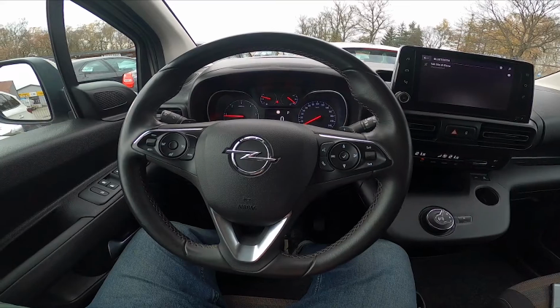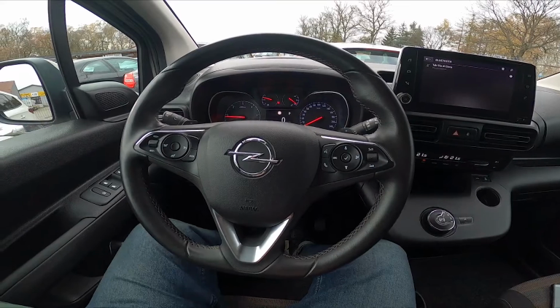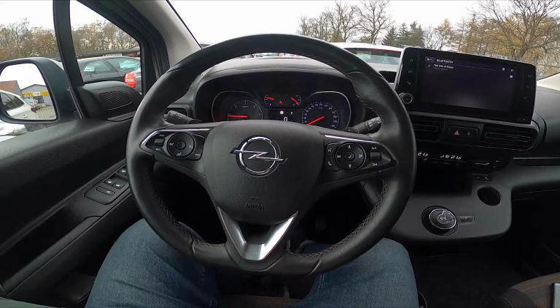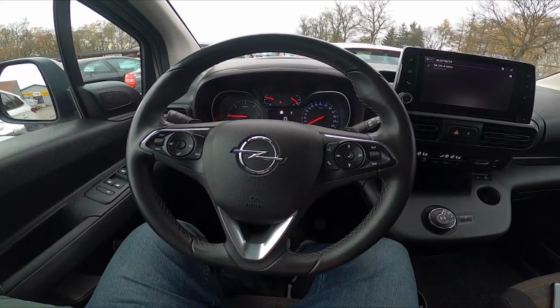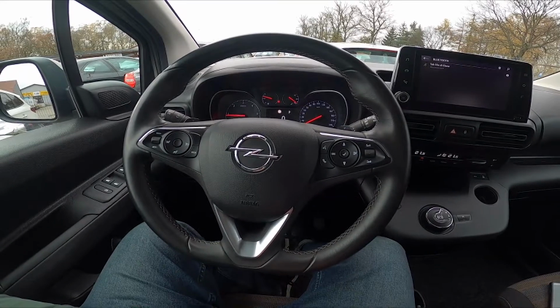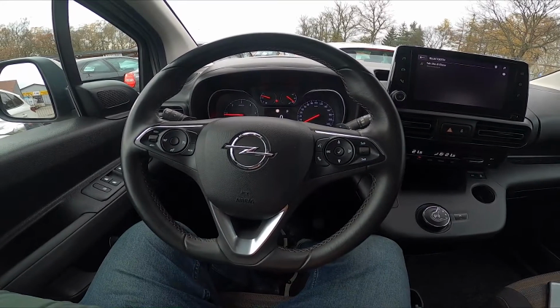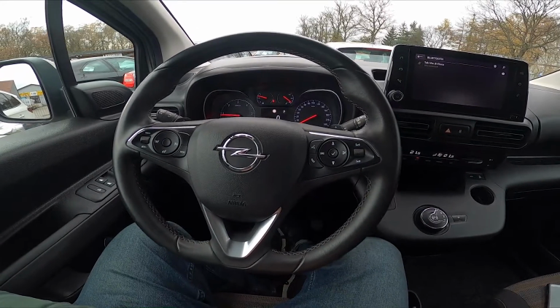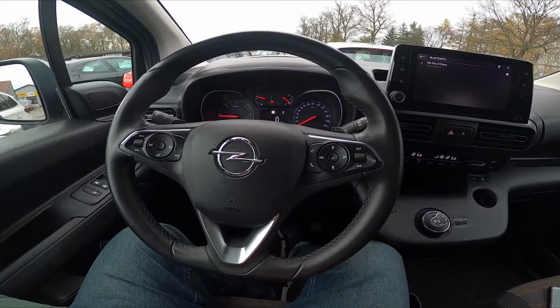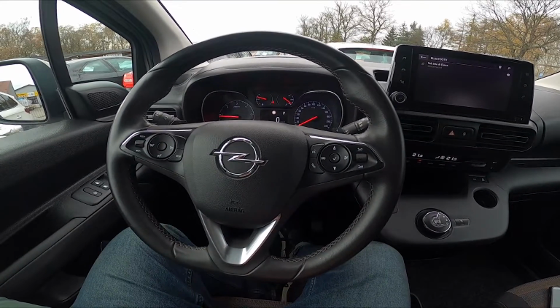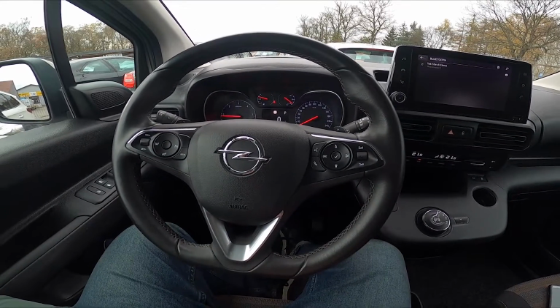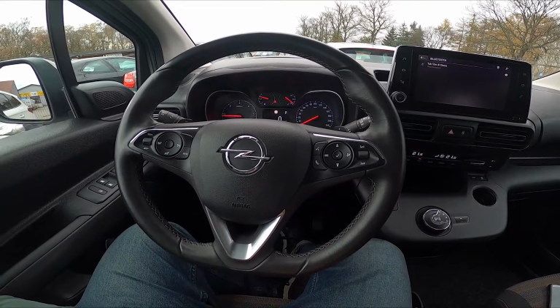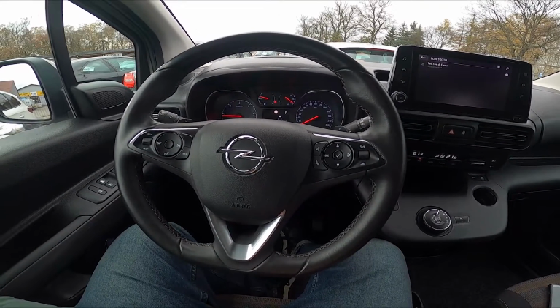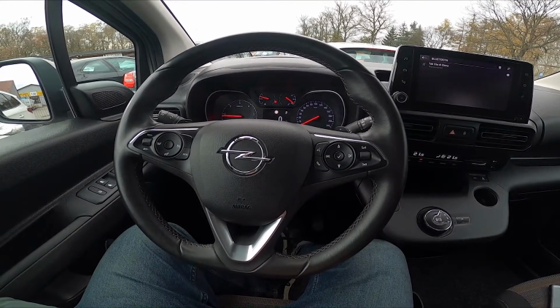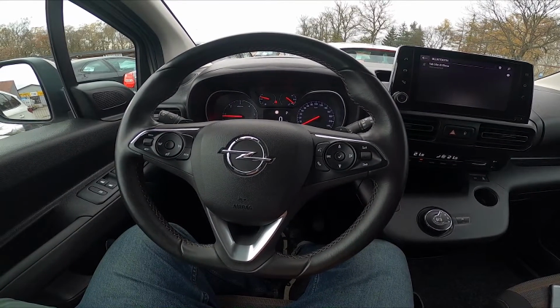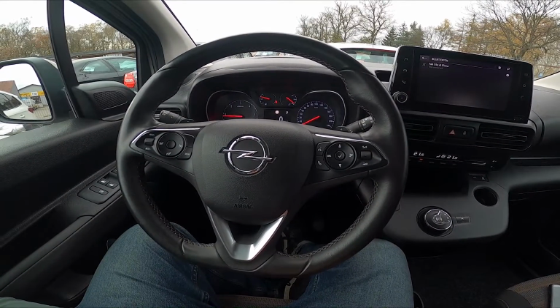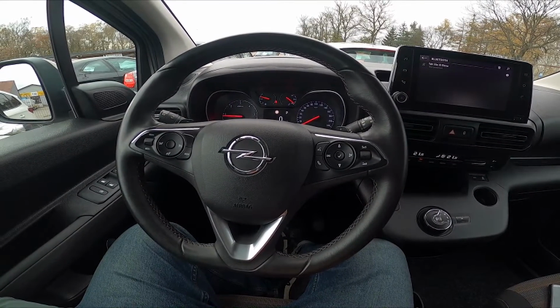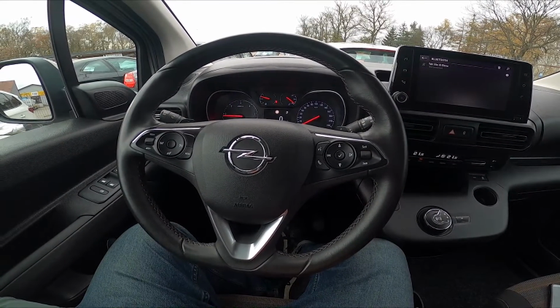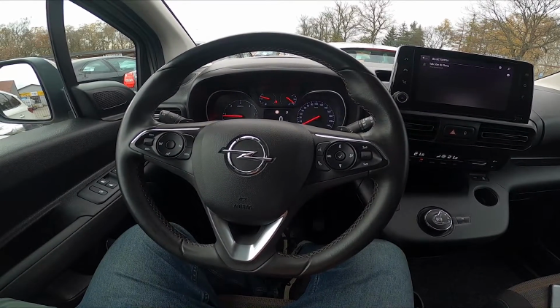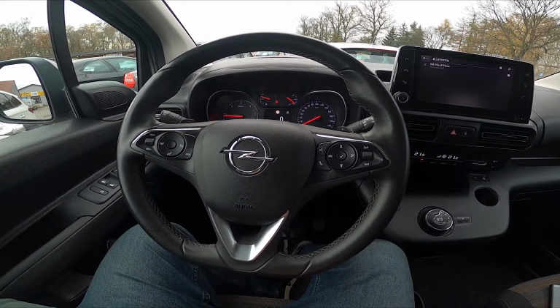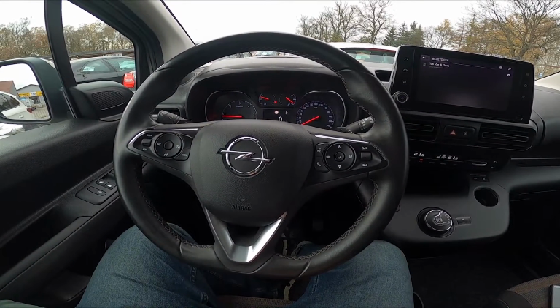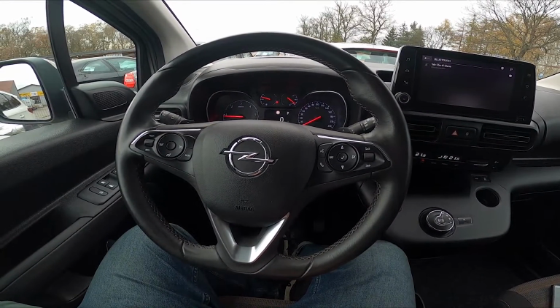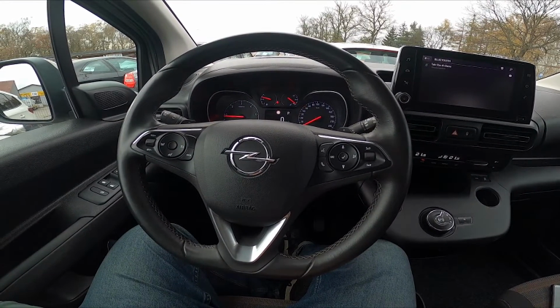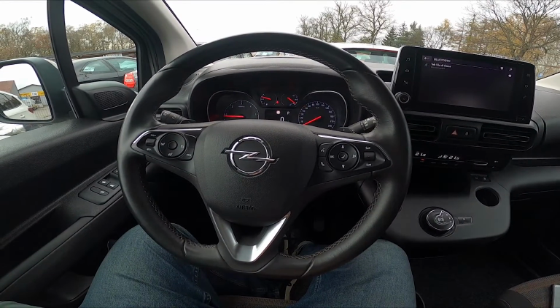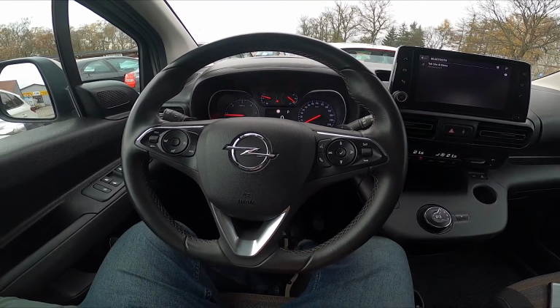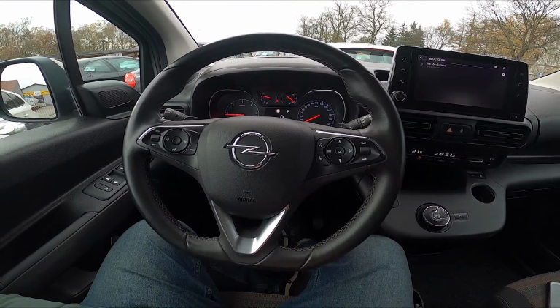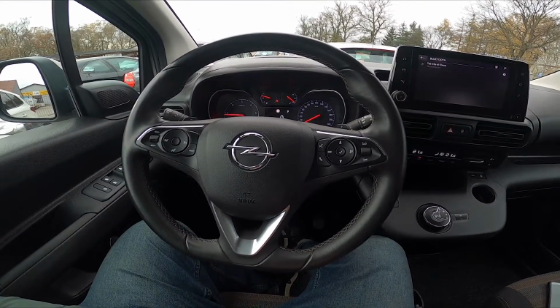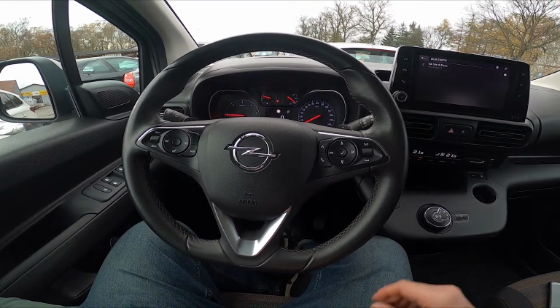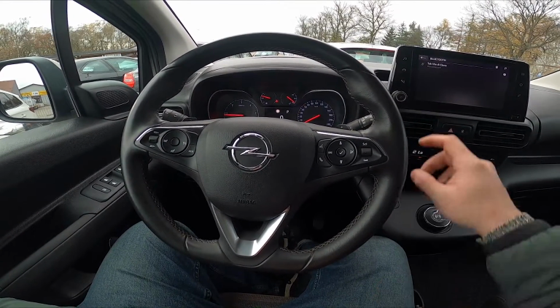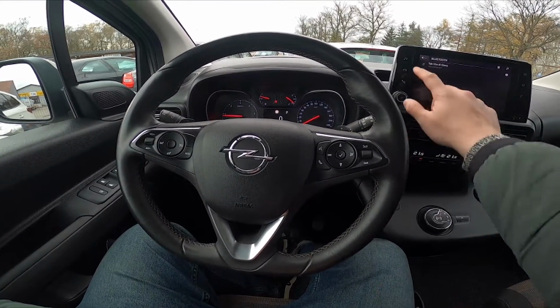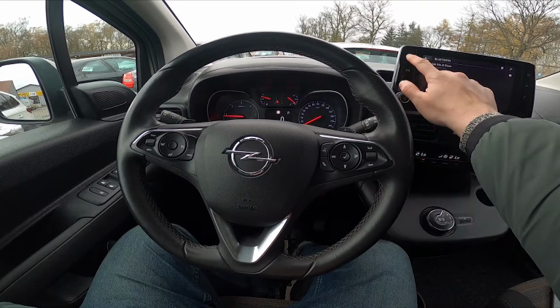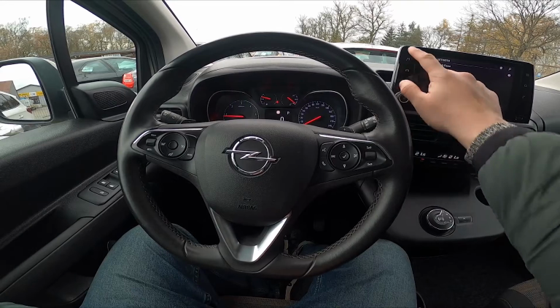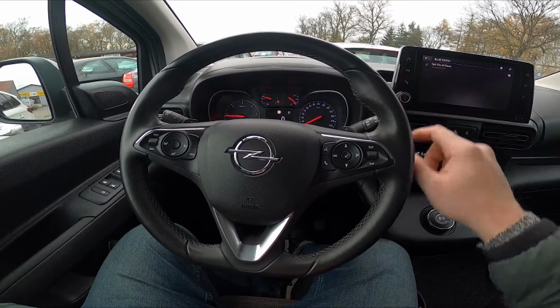Hello, today I'm in Opel Combo. In this video I'll show you how to pair your smartphone with the car via Android Auto.